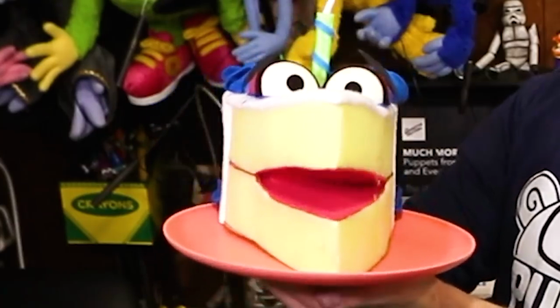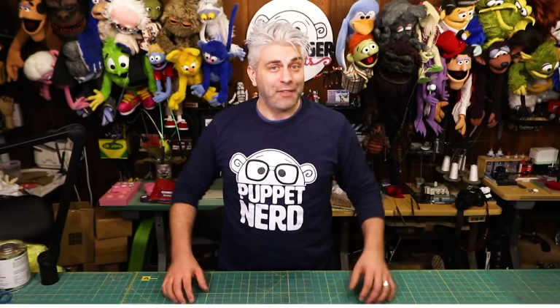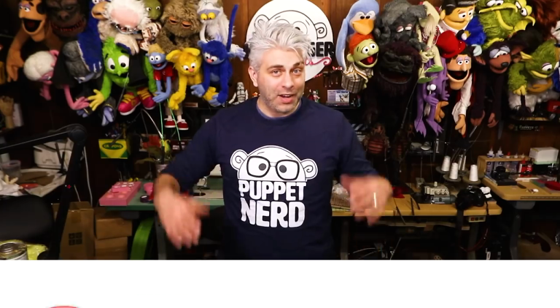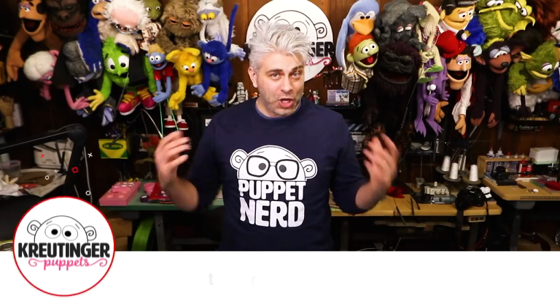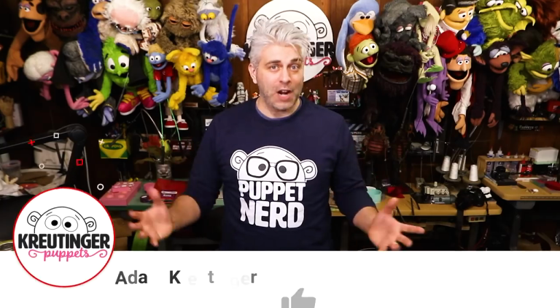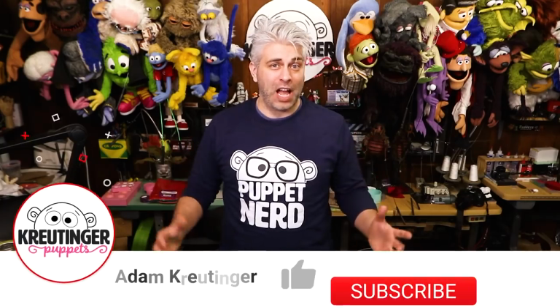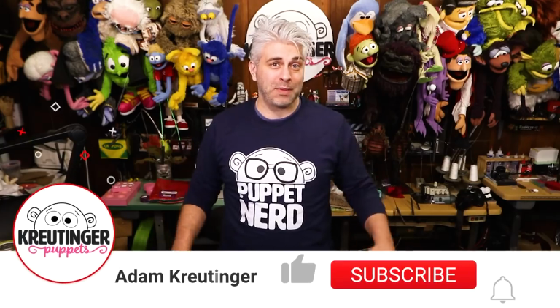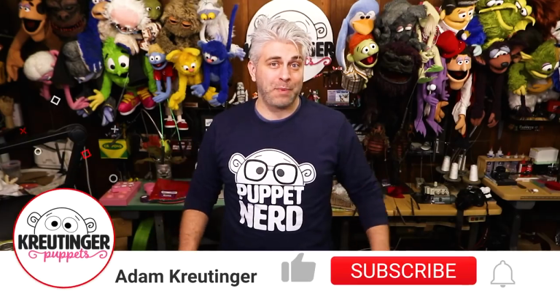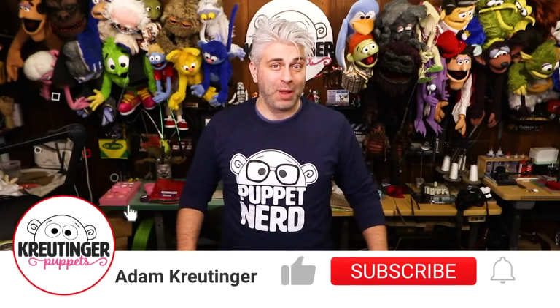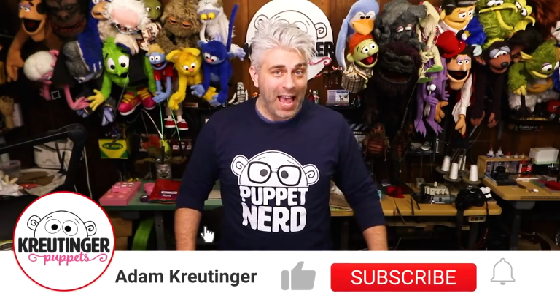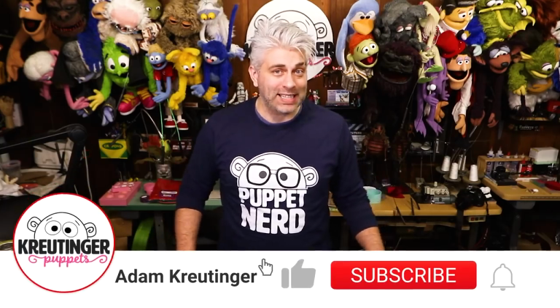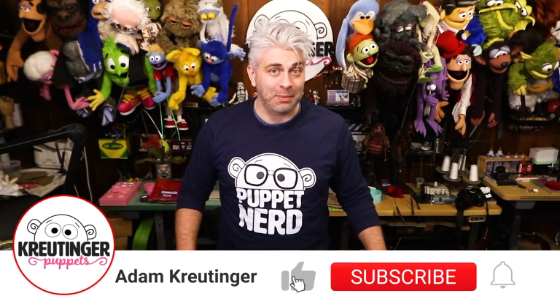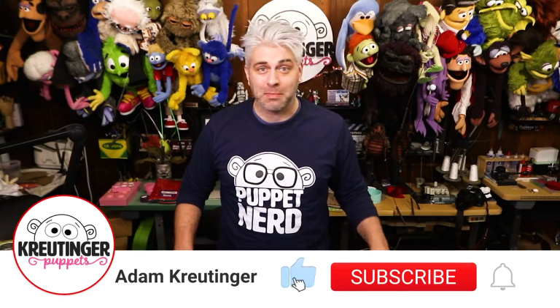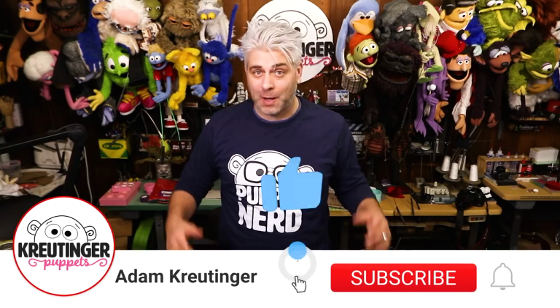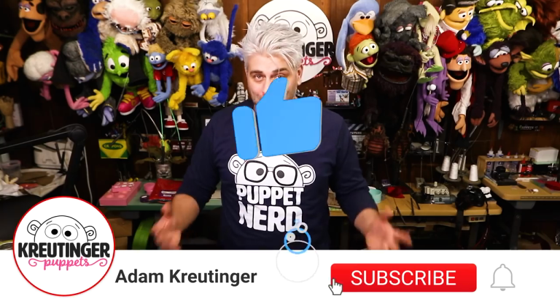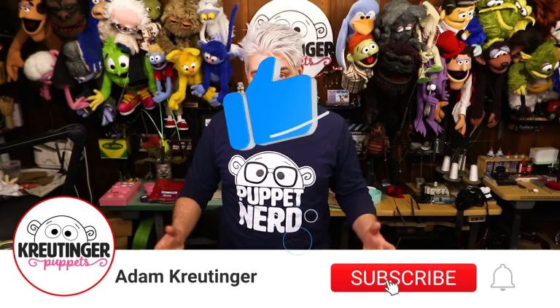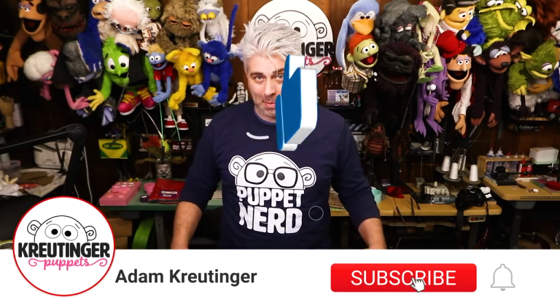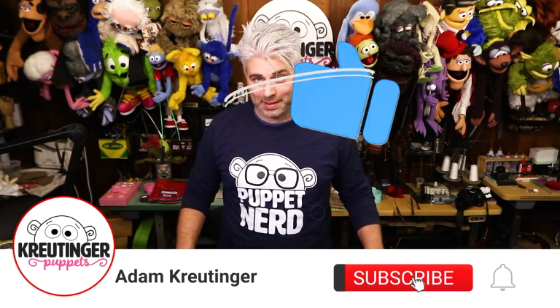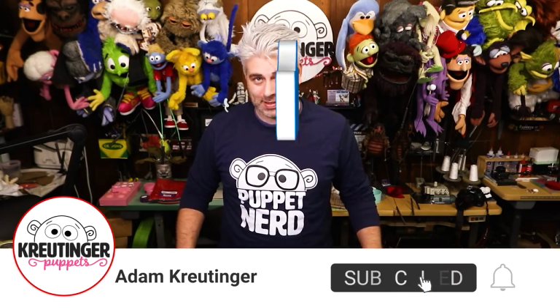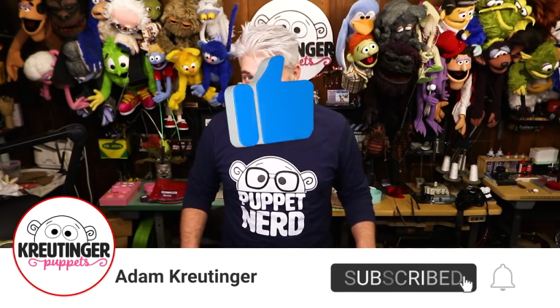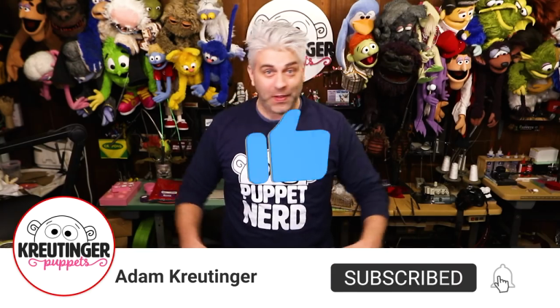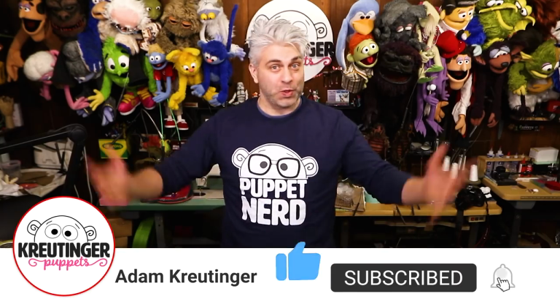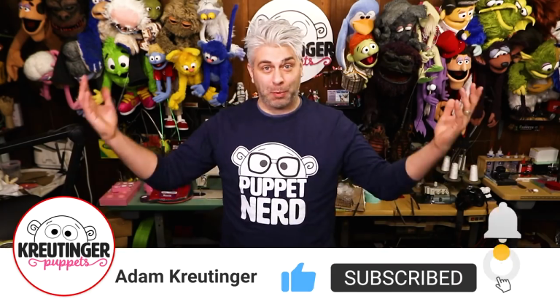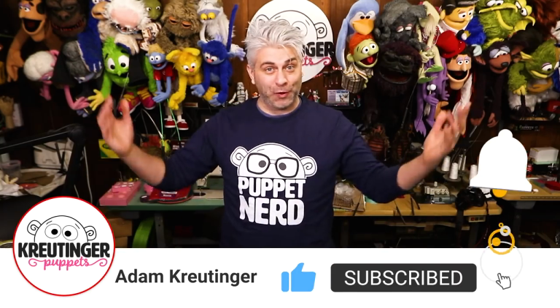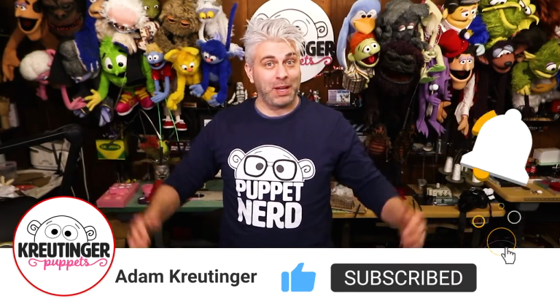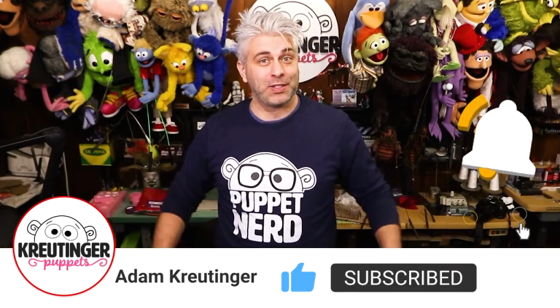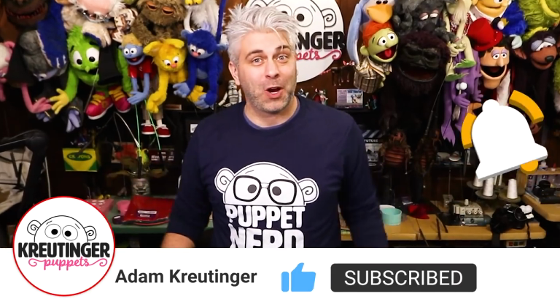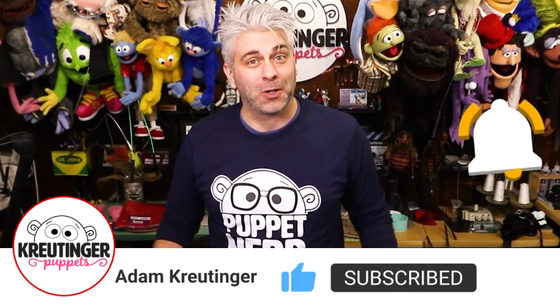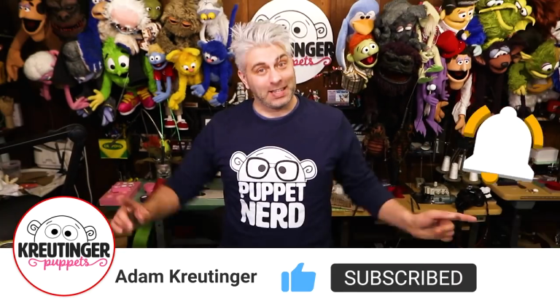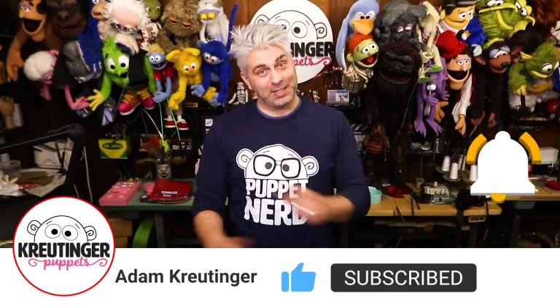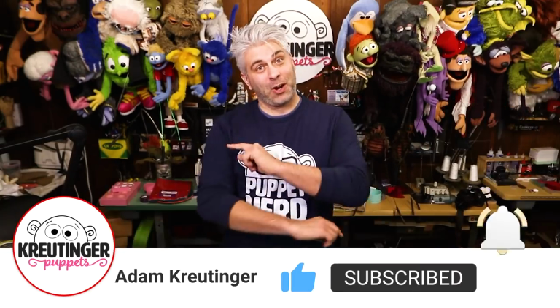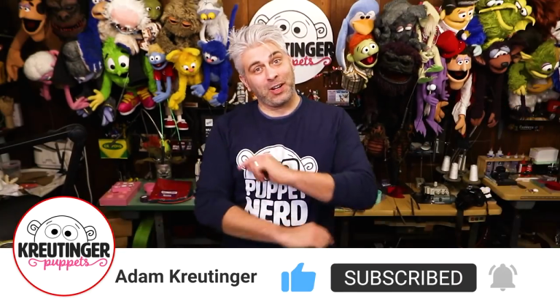I've gotten a ton of comments of people asking me to make food puppets, so I thought this was the perfect place to start. Let's get started.